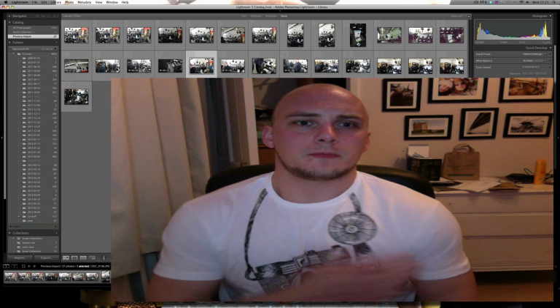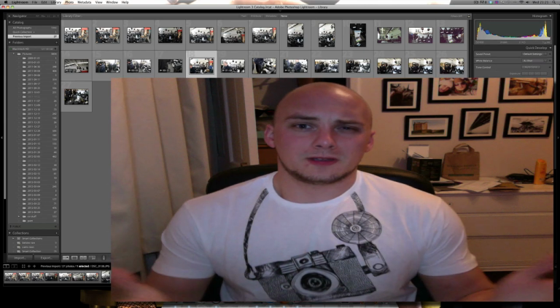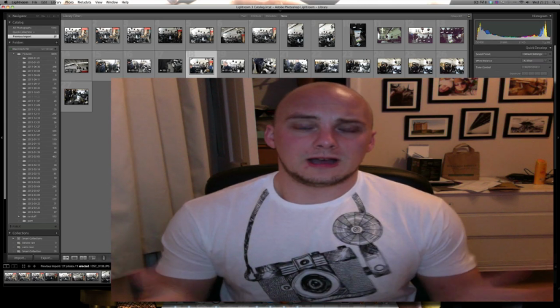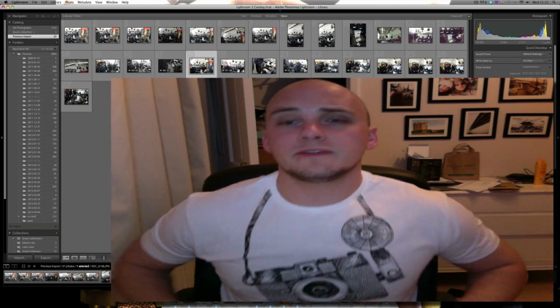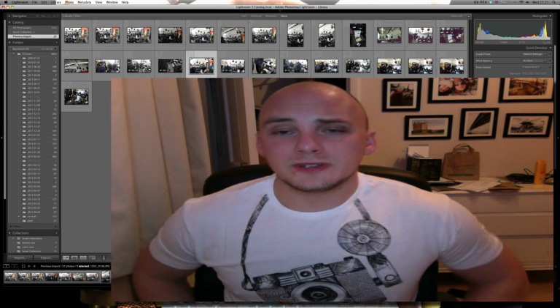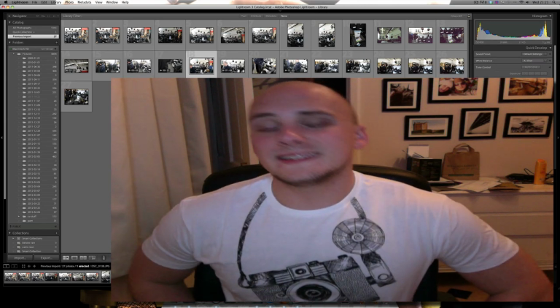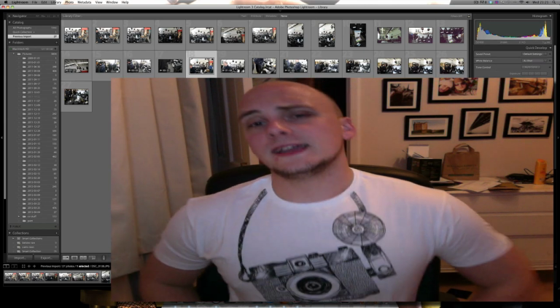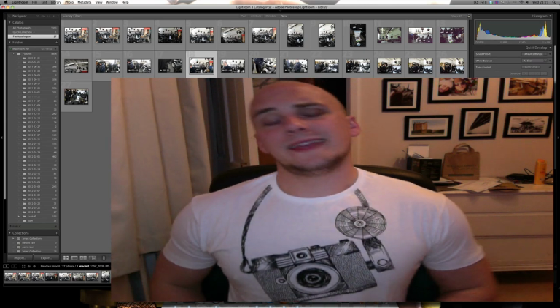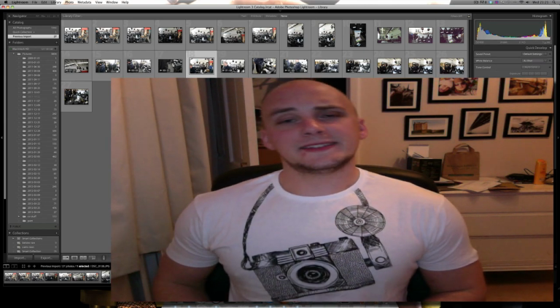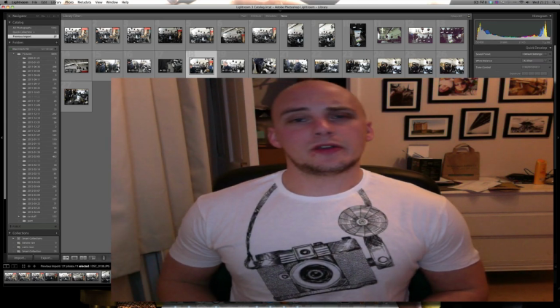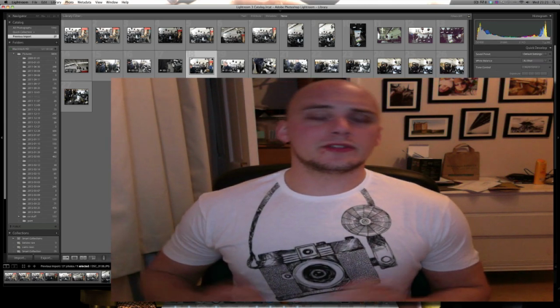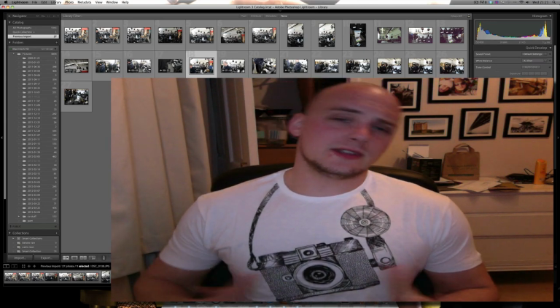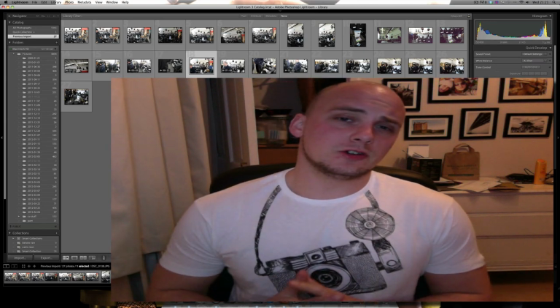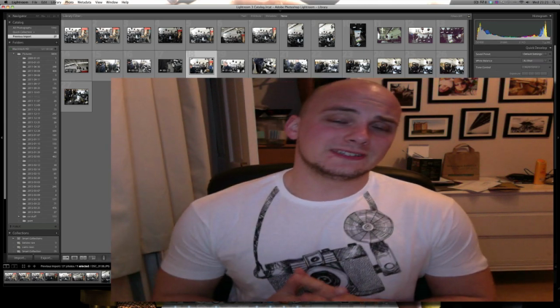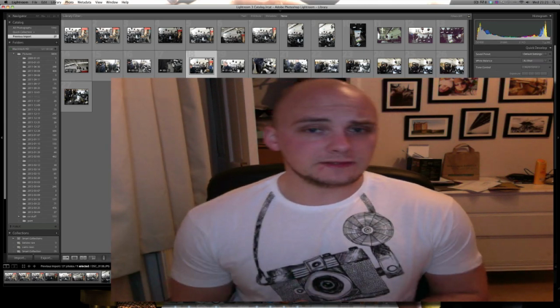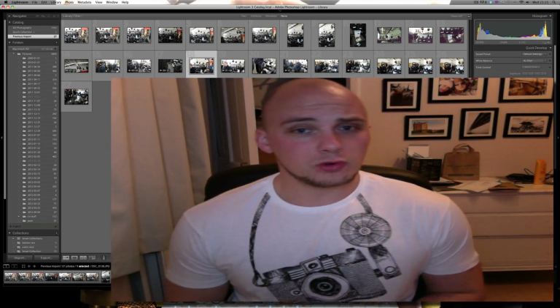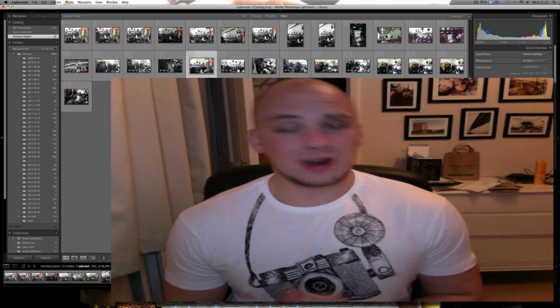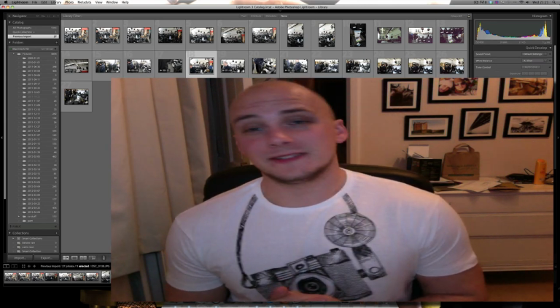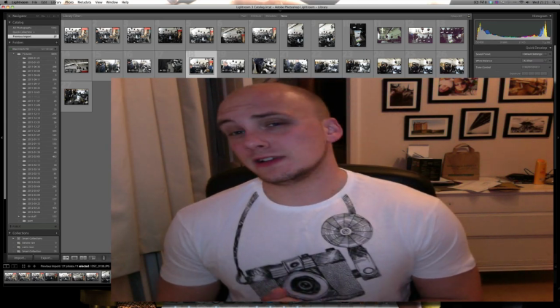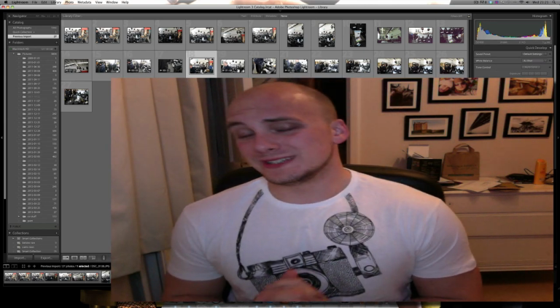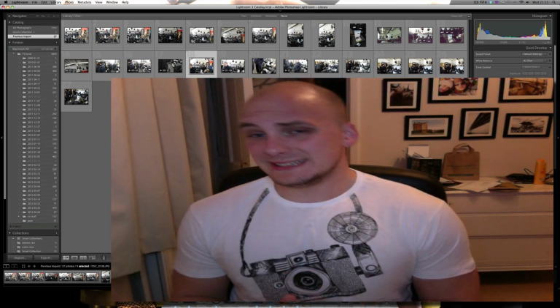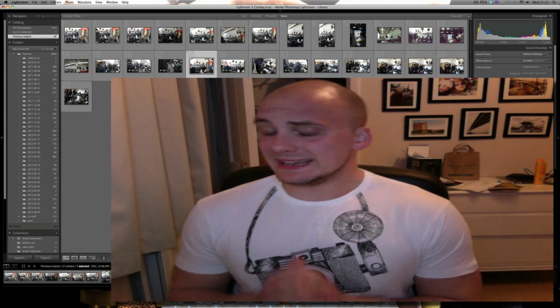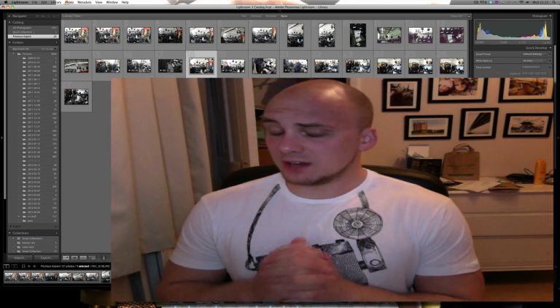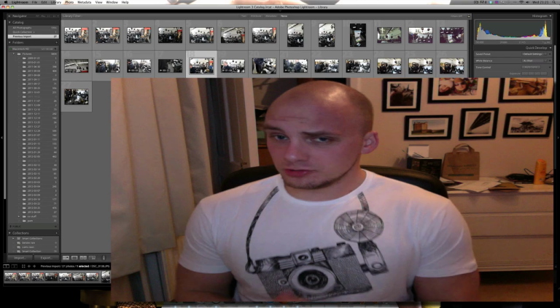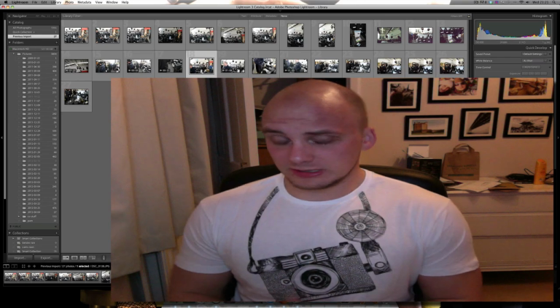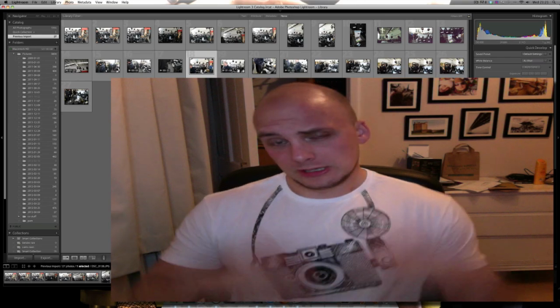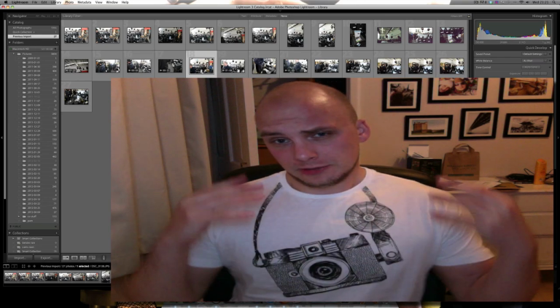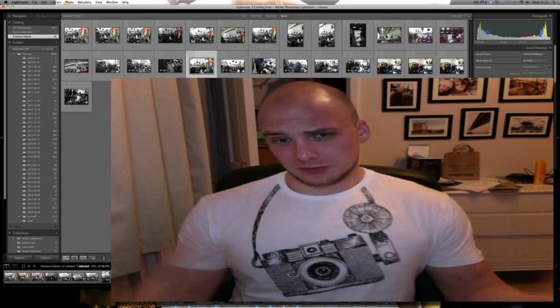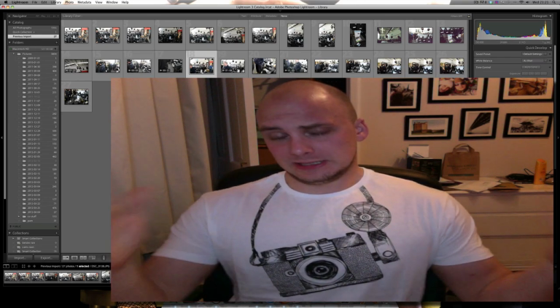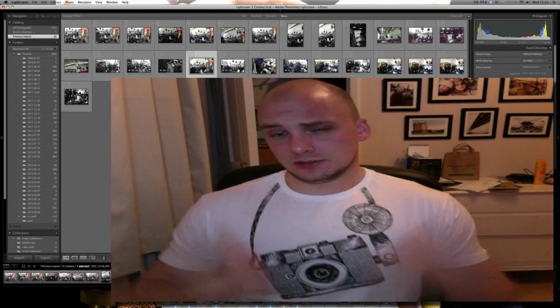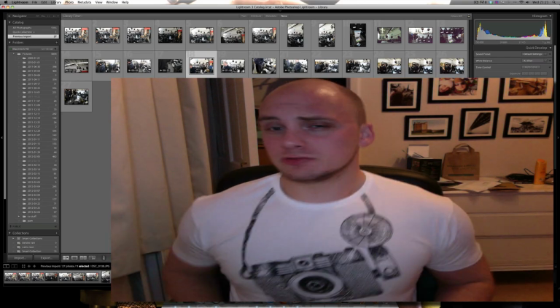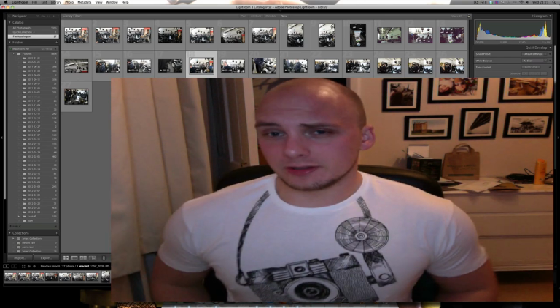Hi everyone. Today I tested out the Nikon D4 and the Nikon D800, so here are the results.